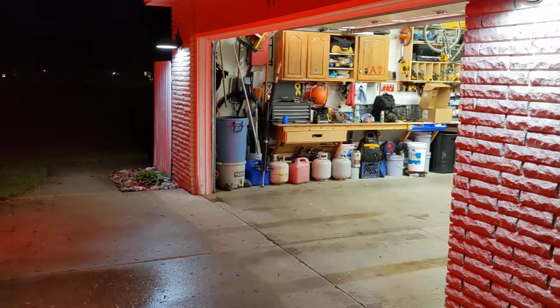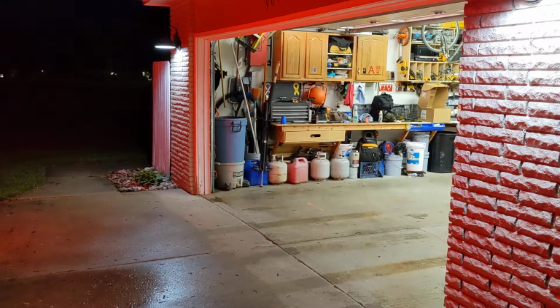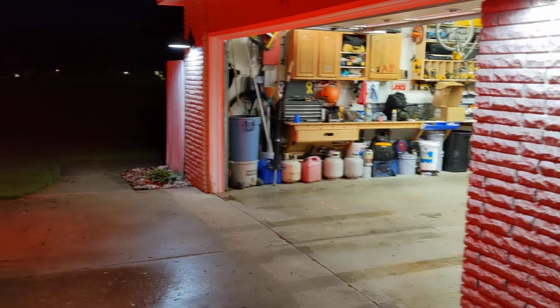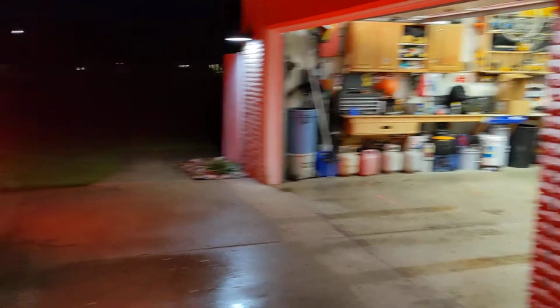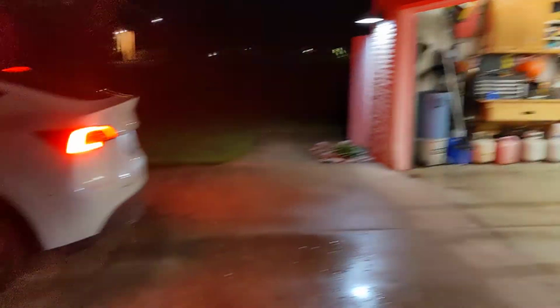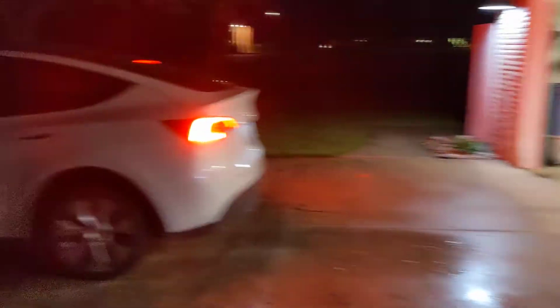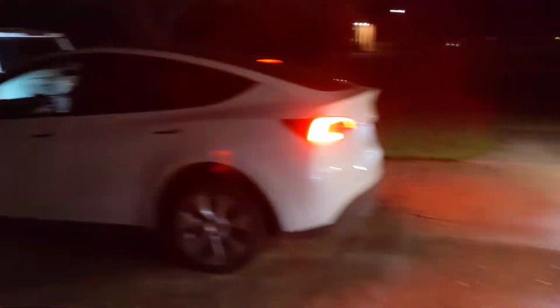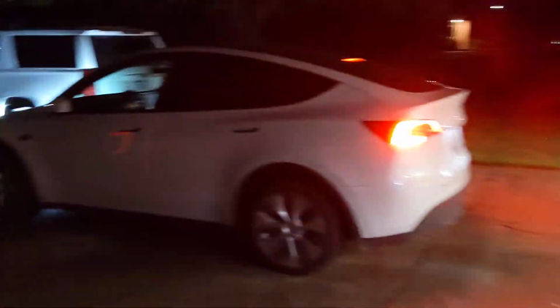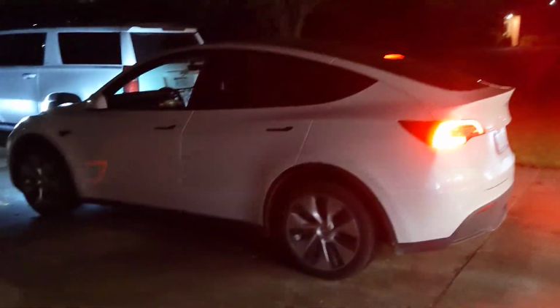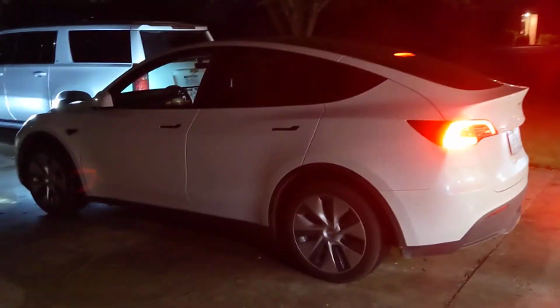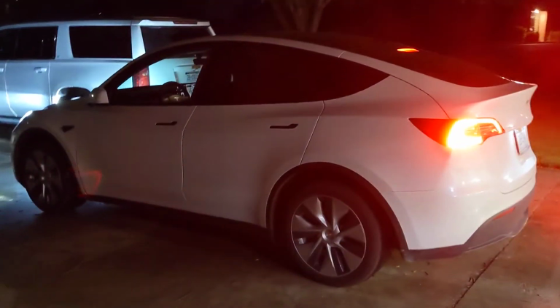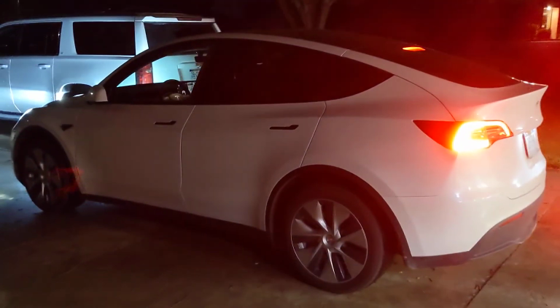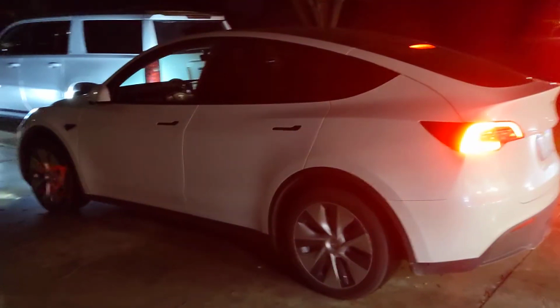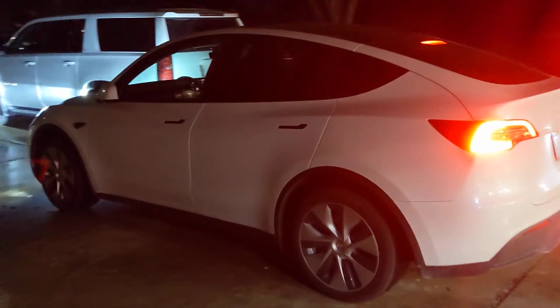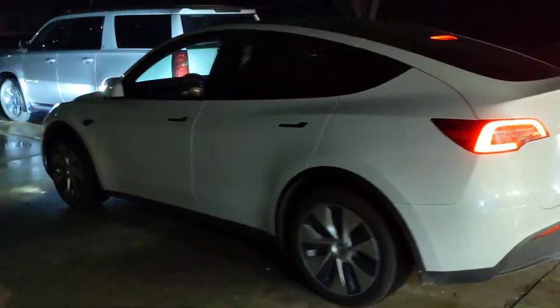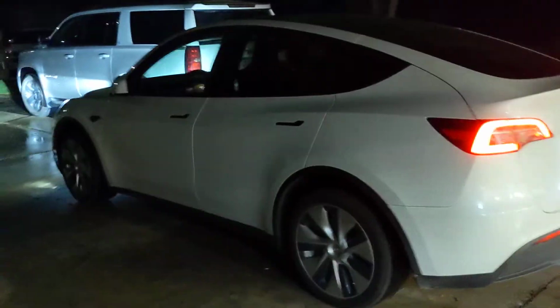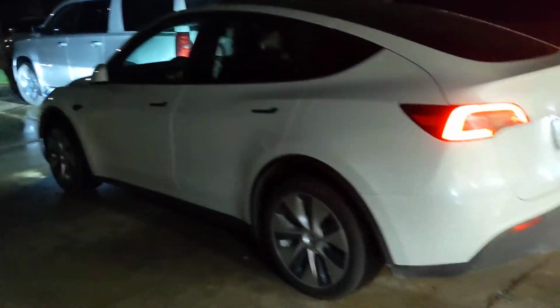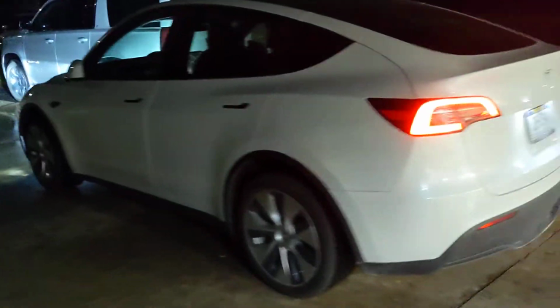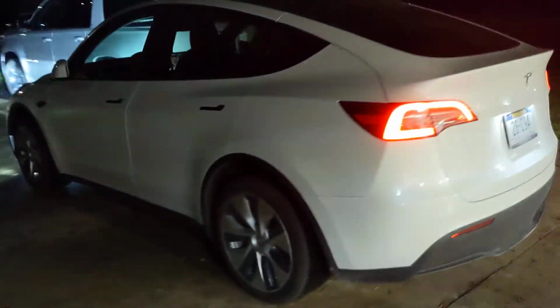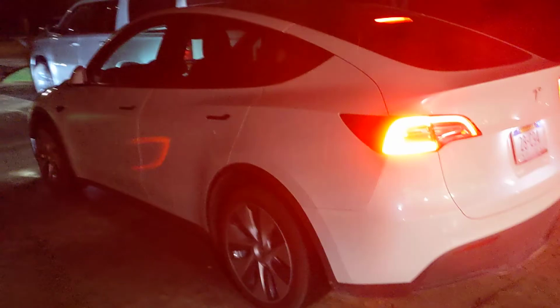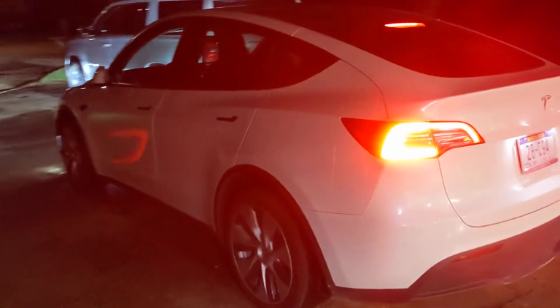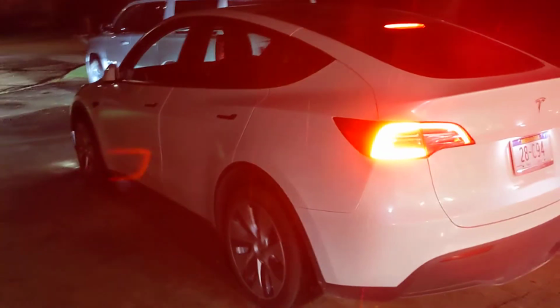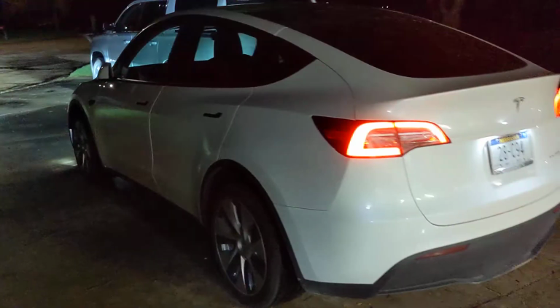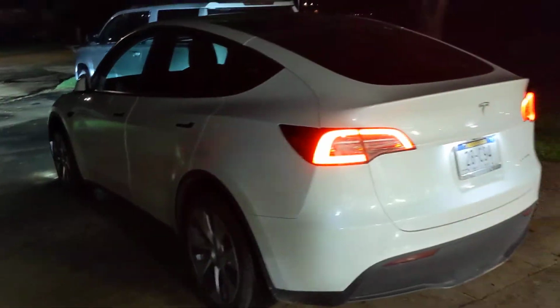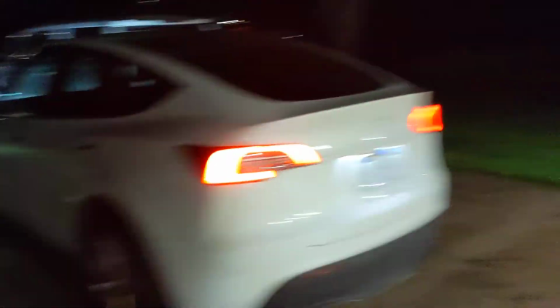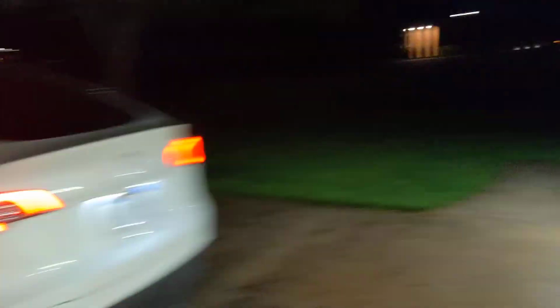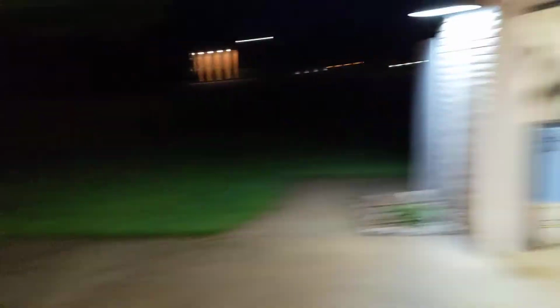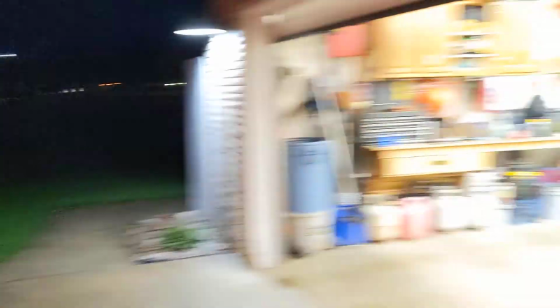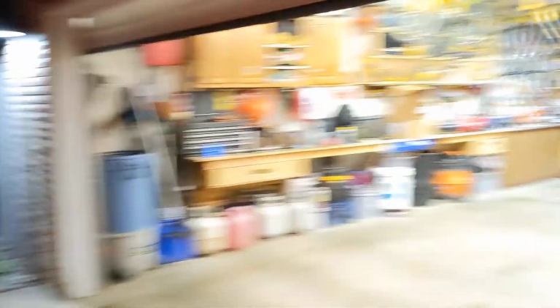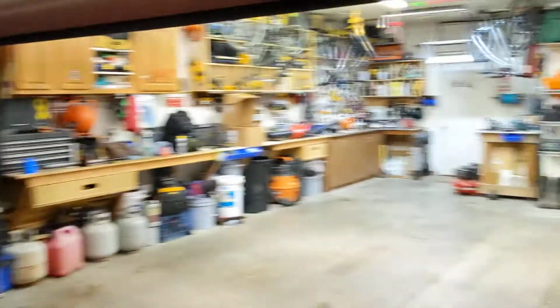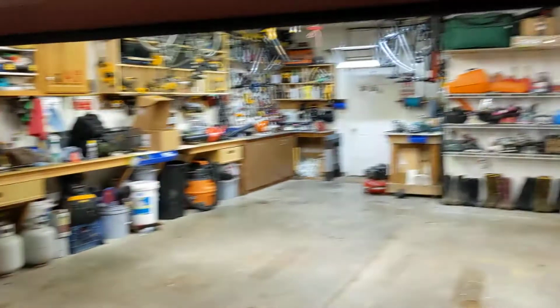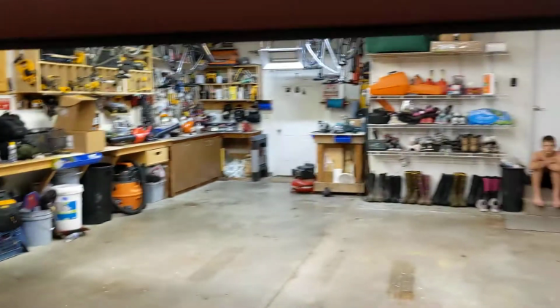Garage door is open. Sweet. Oh, and it shuts the garage door.